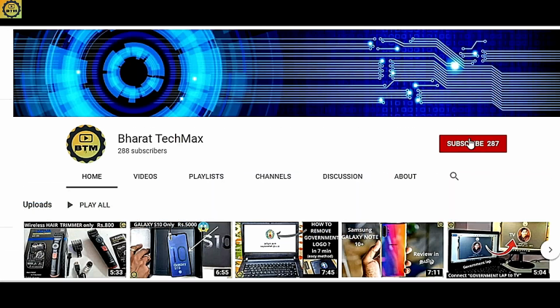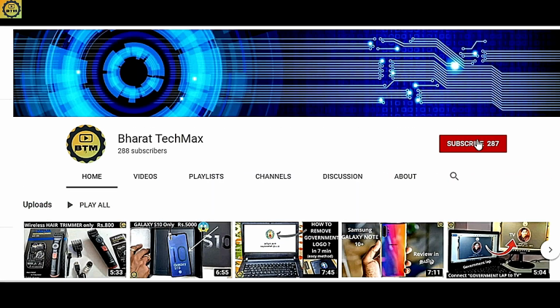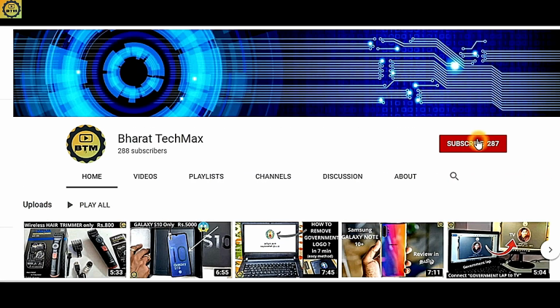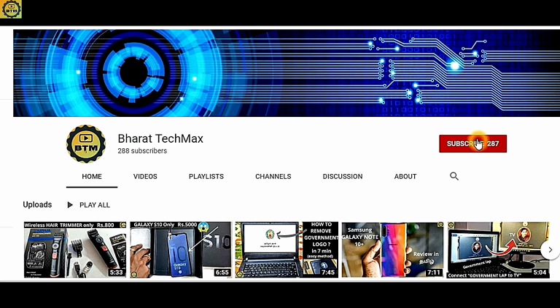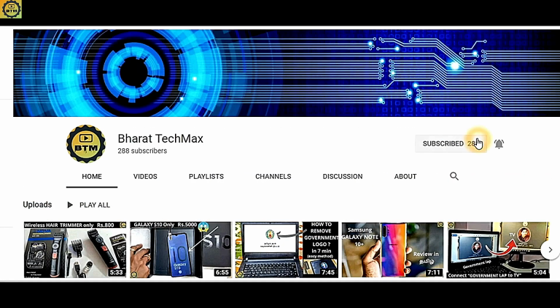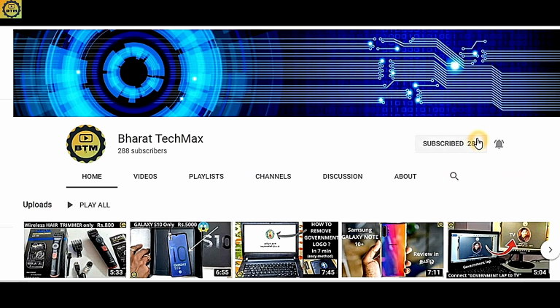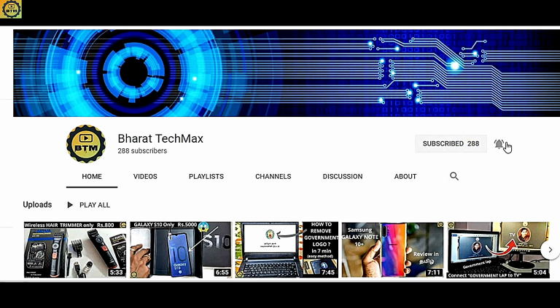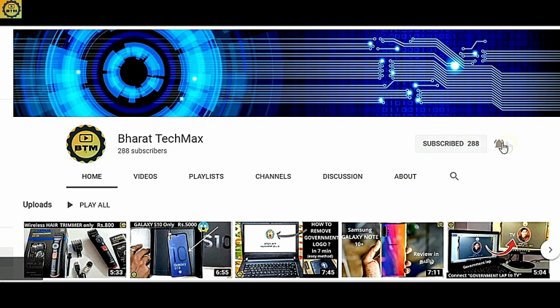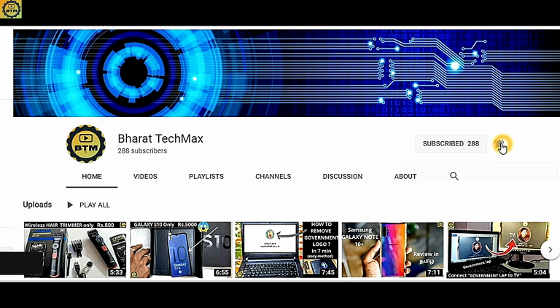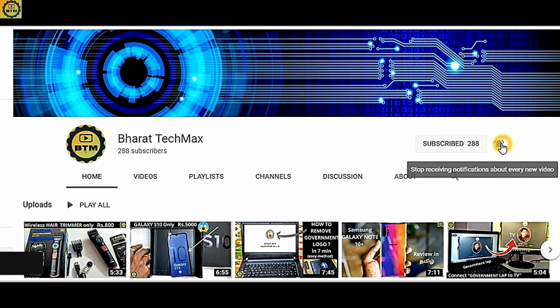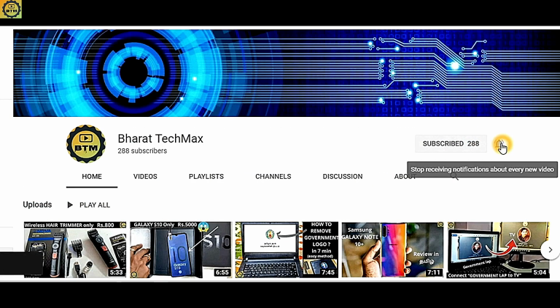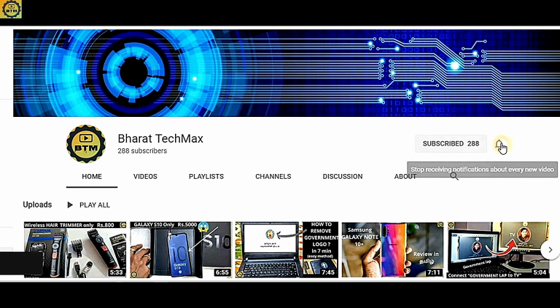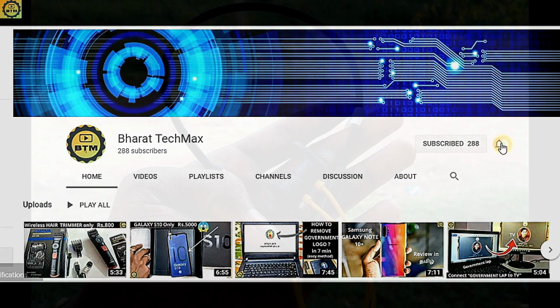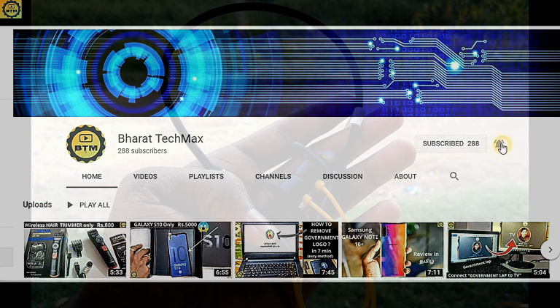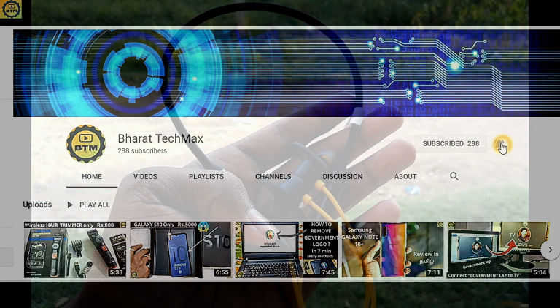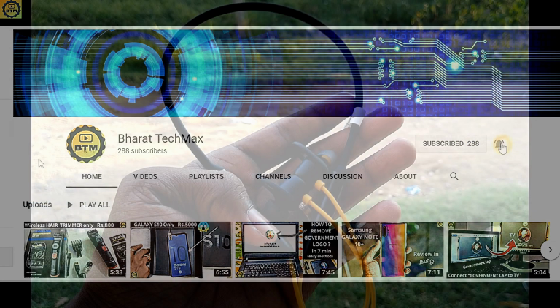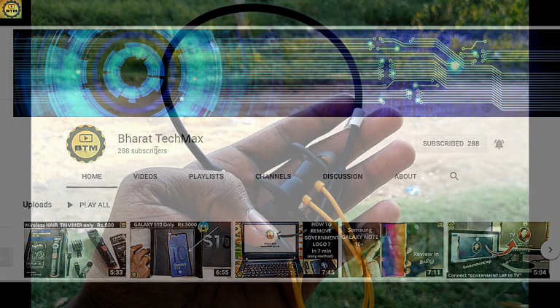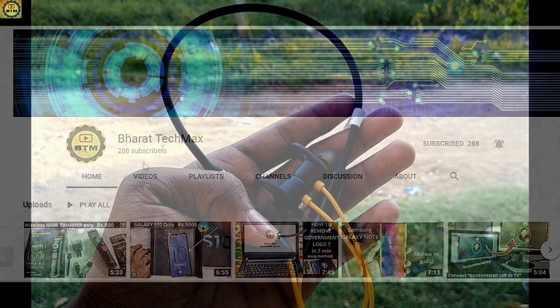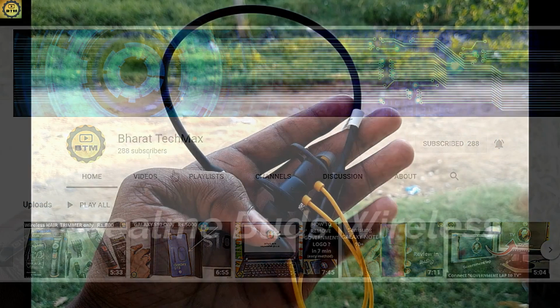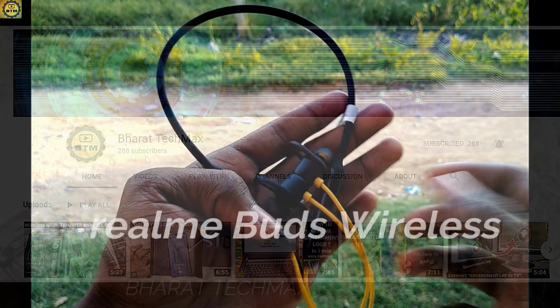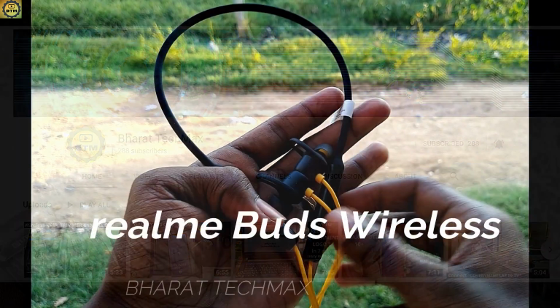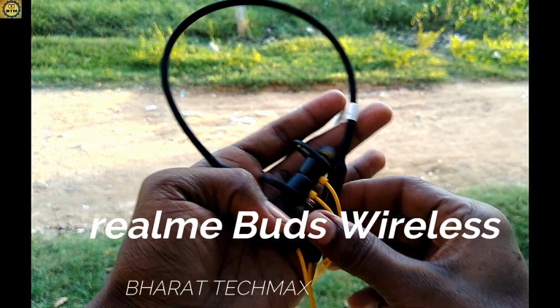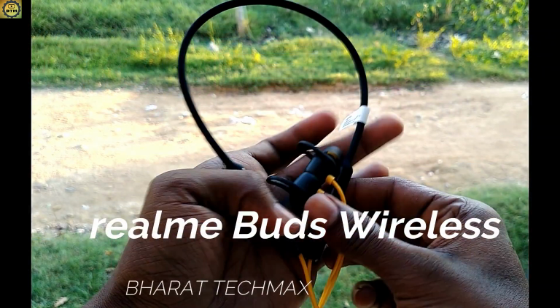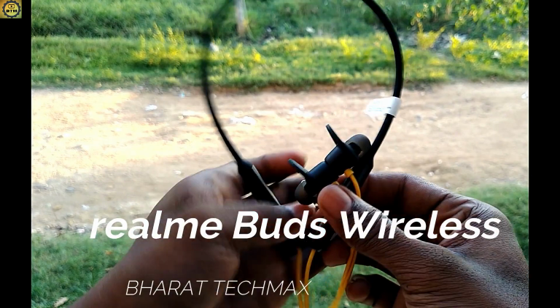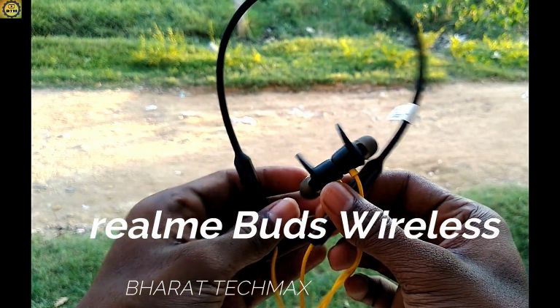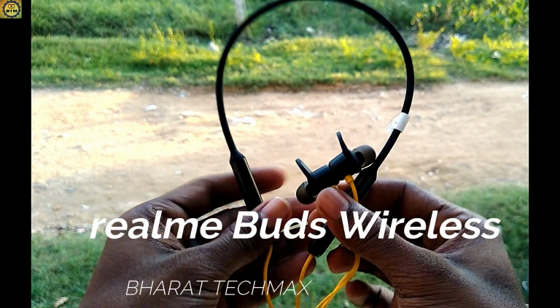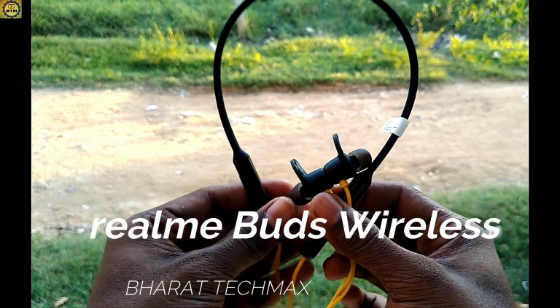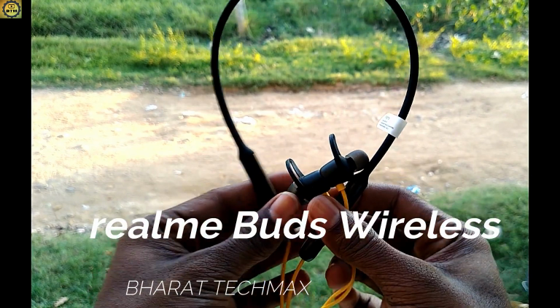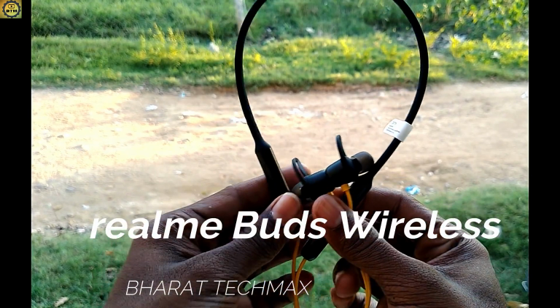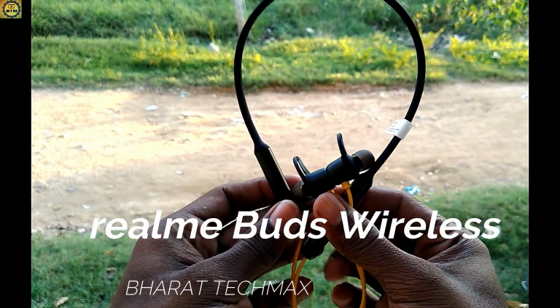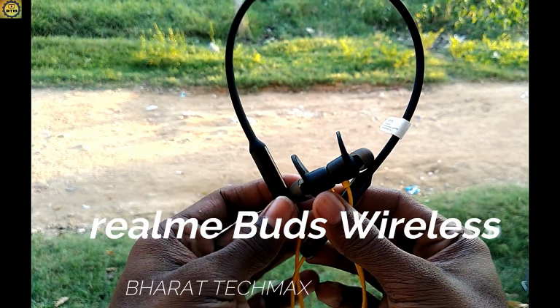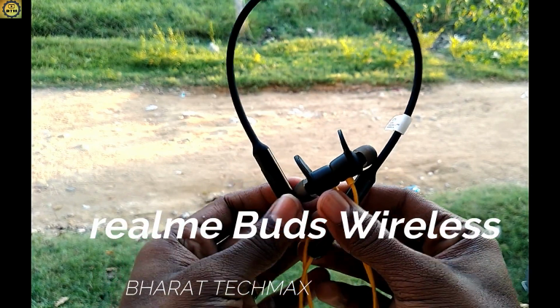Hello and welcome to Barath TechMax. In this video, we will see a new wireless headset that will be launched.